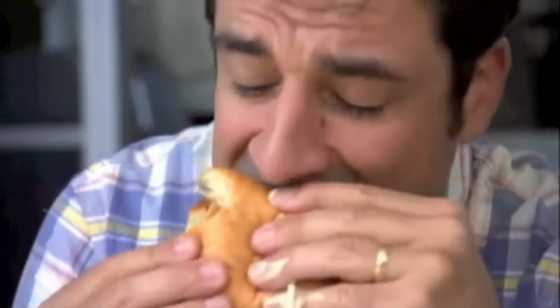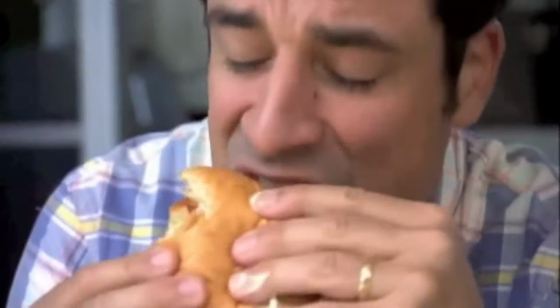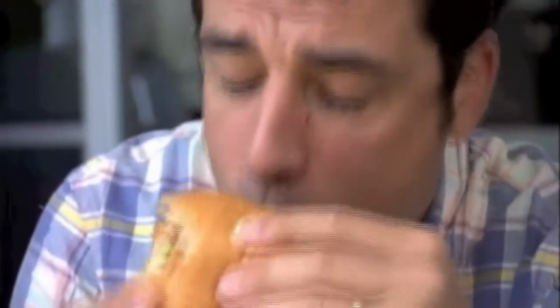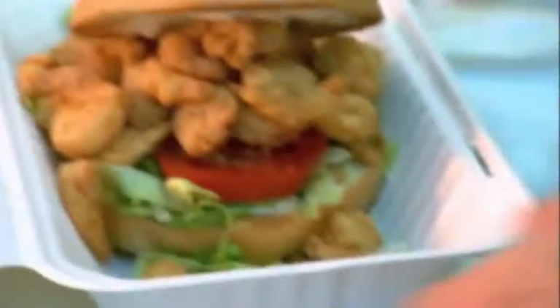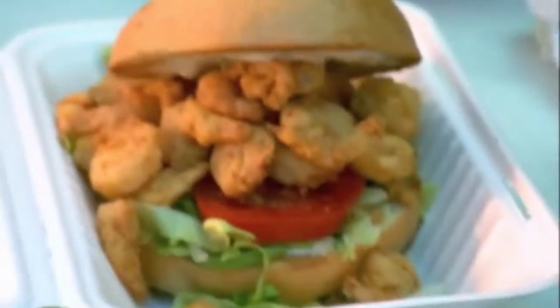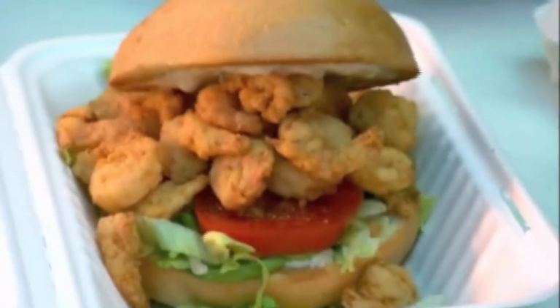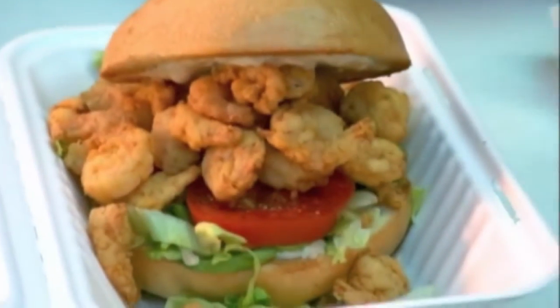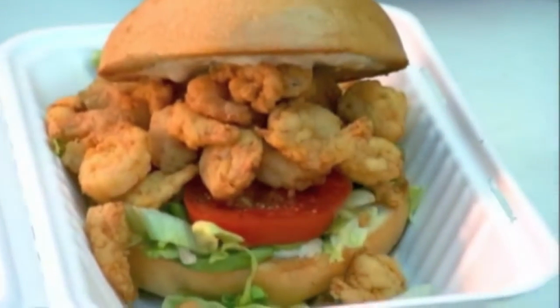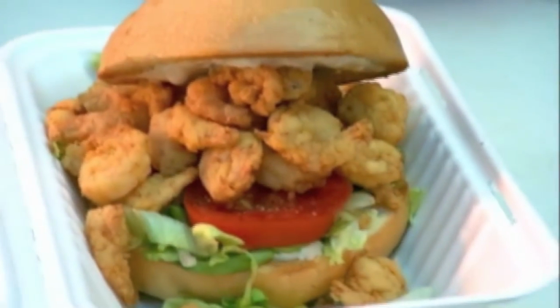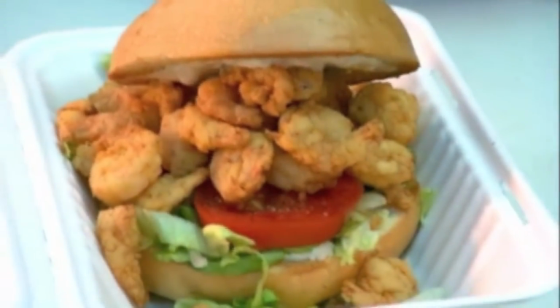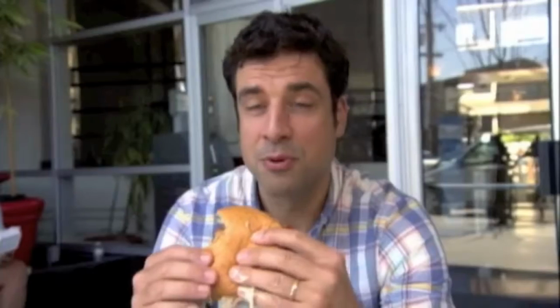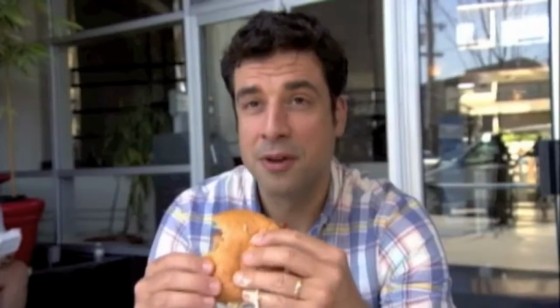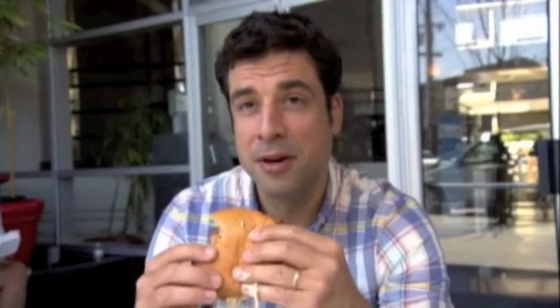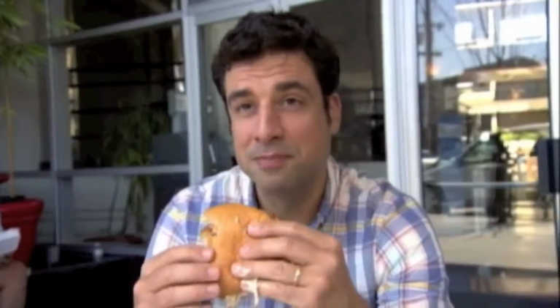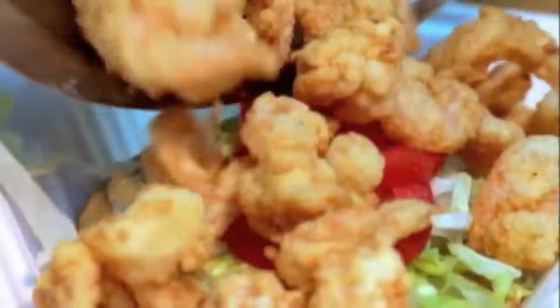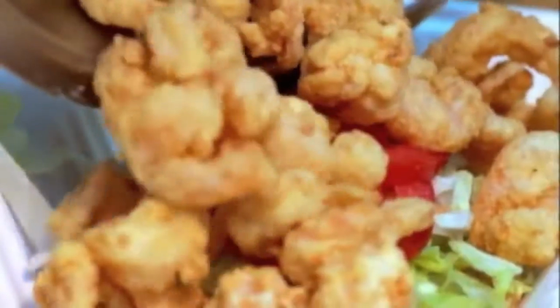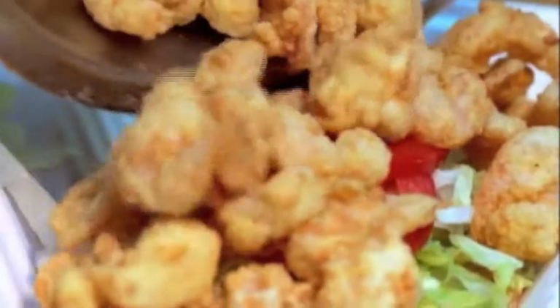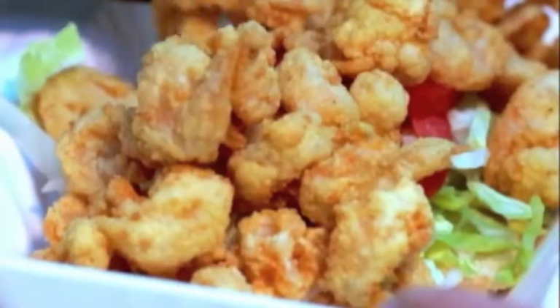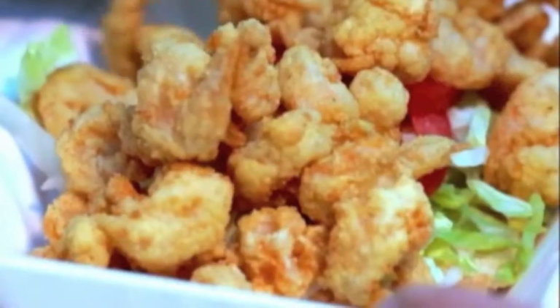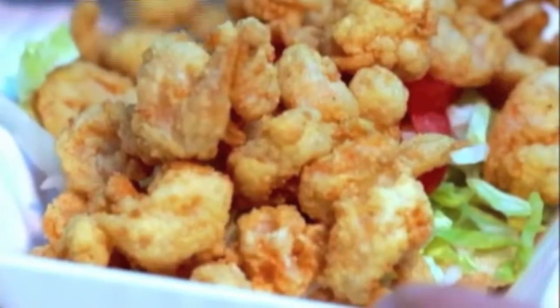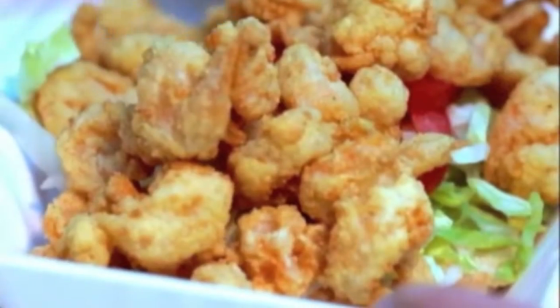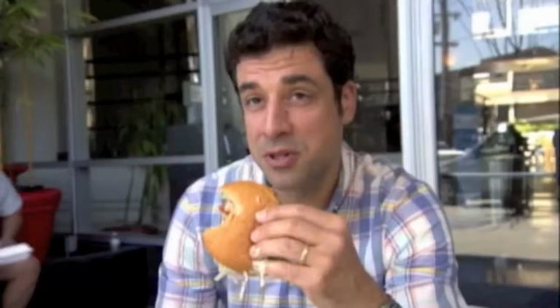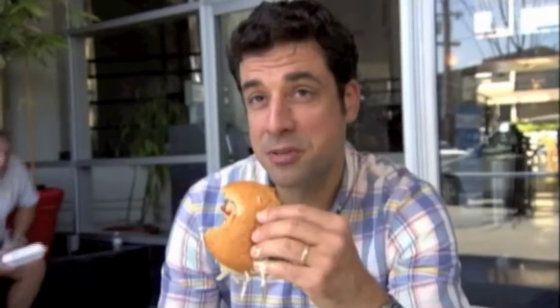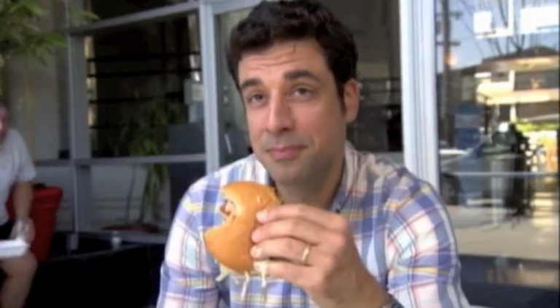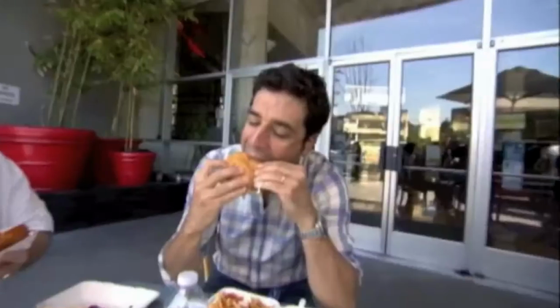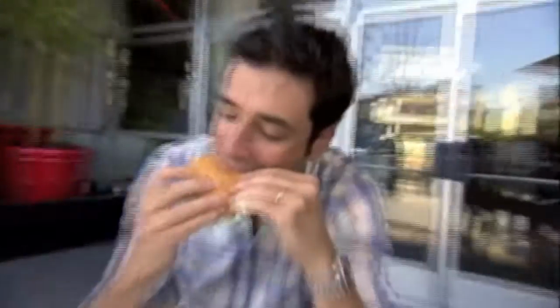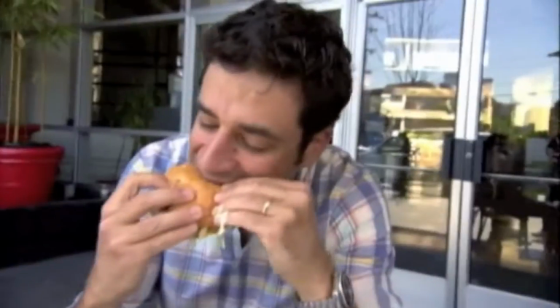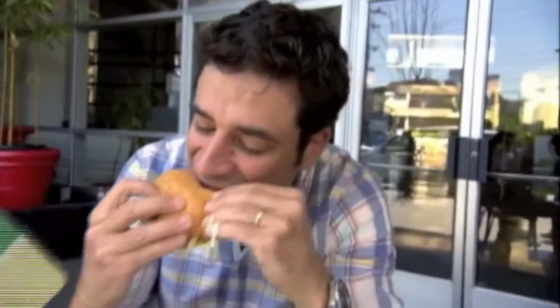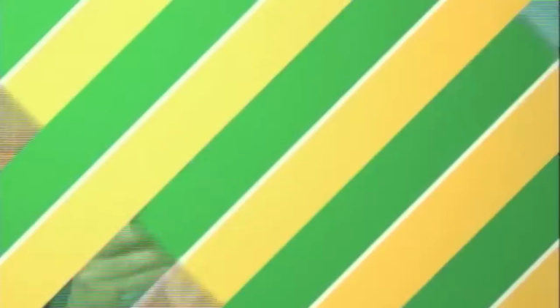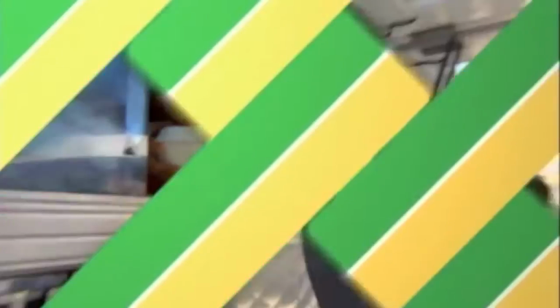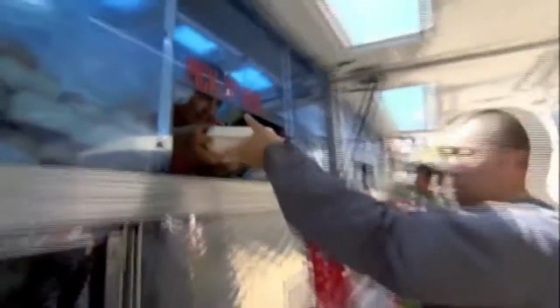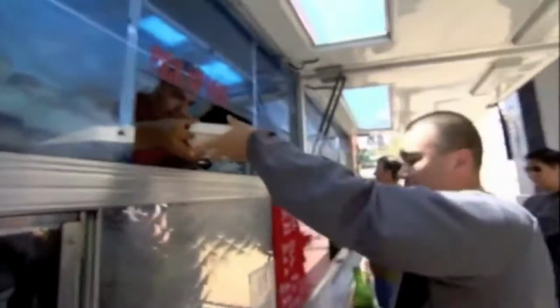Buttered, toasted bread along with fried shrimp makes for a pretty good combination. The shrimp is just juicy and full. It's awesome.